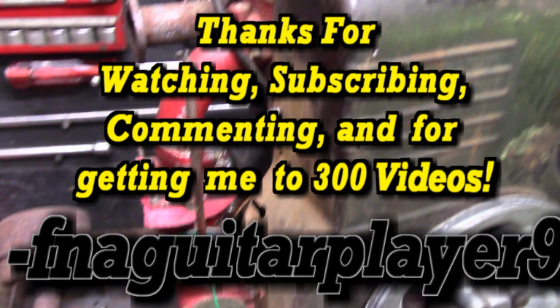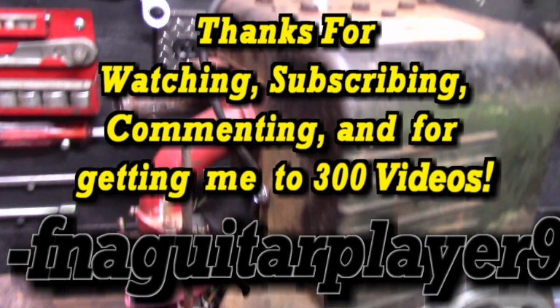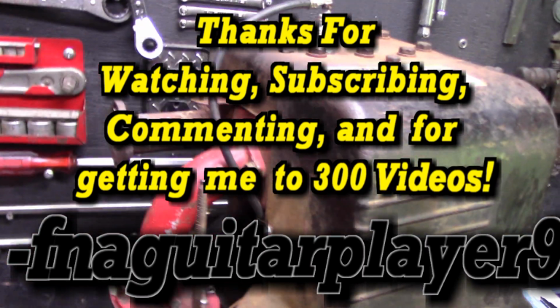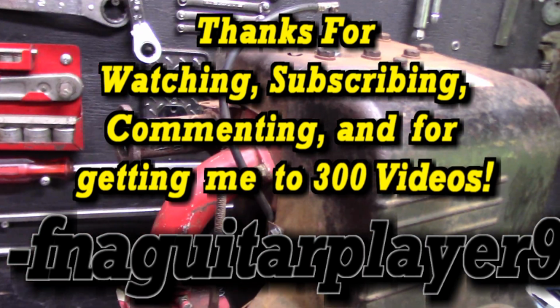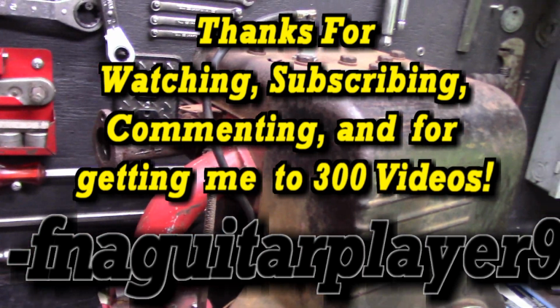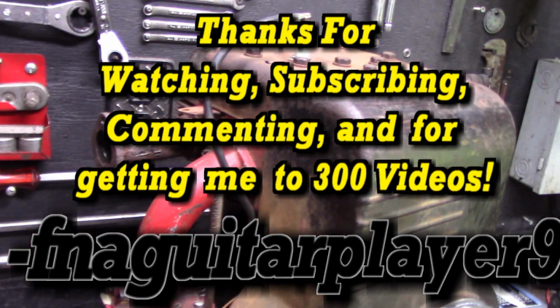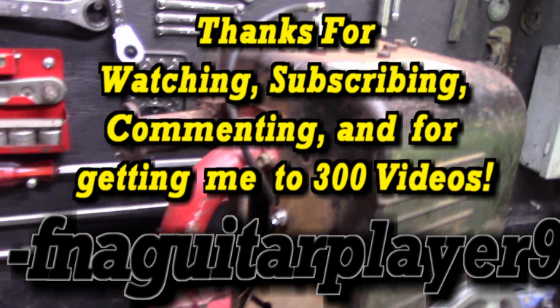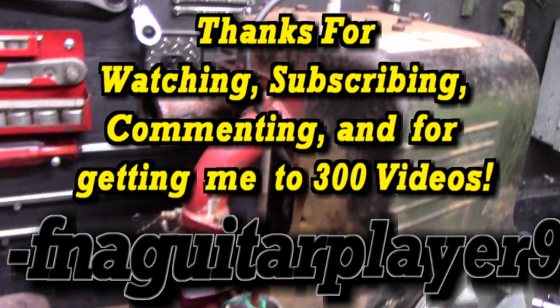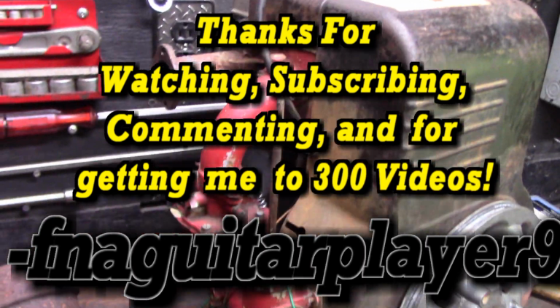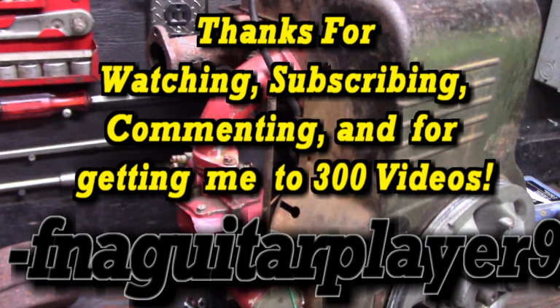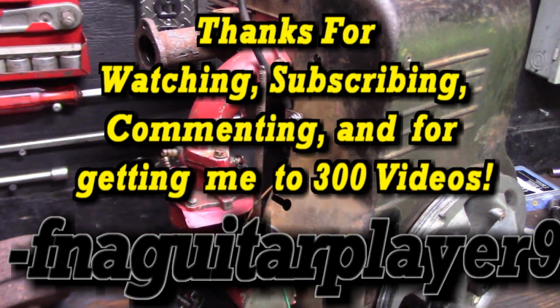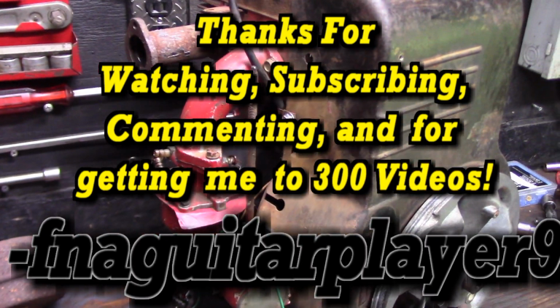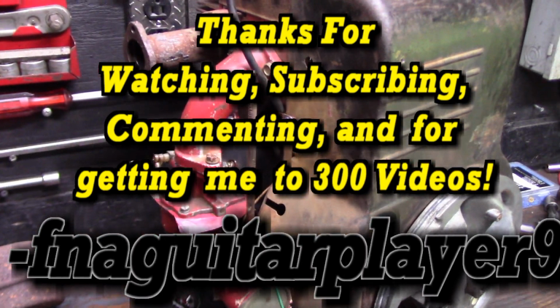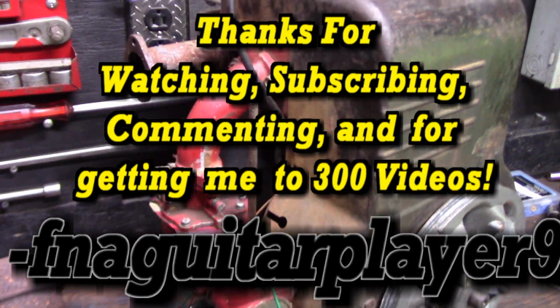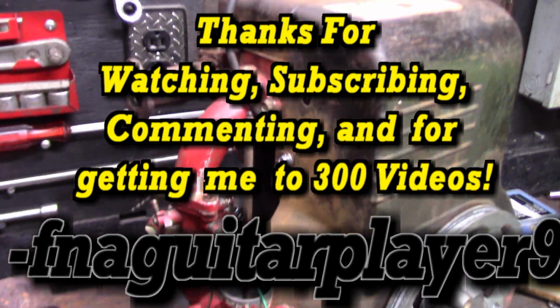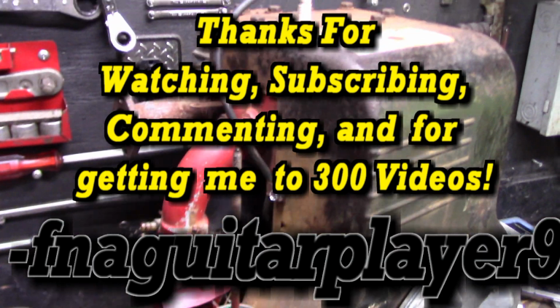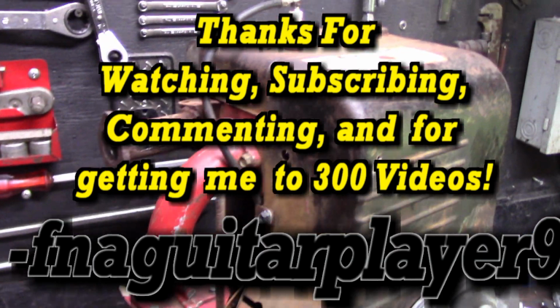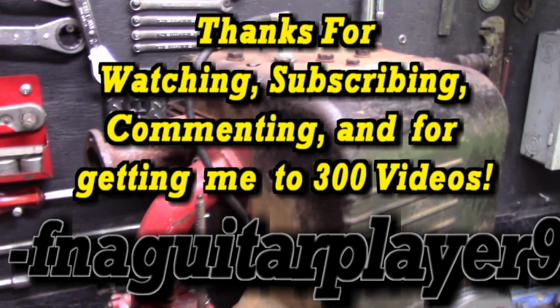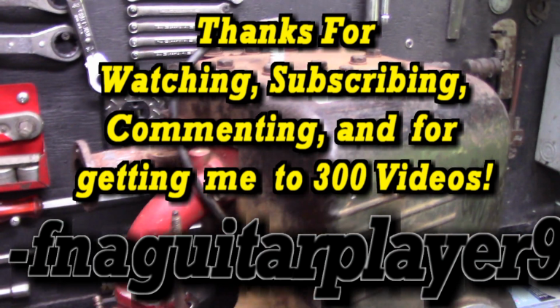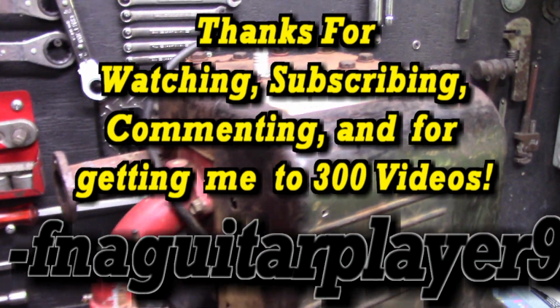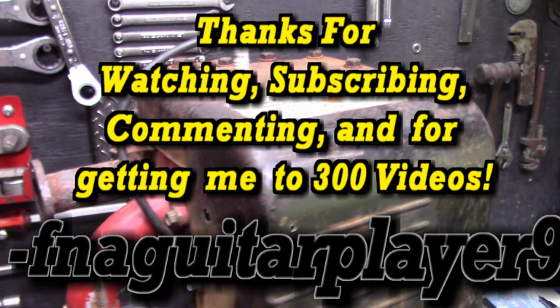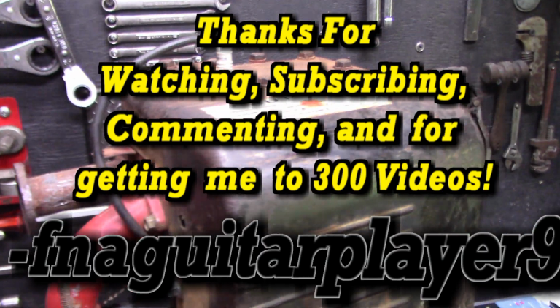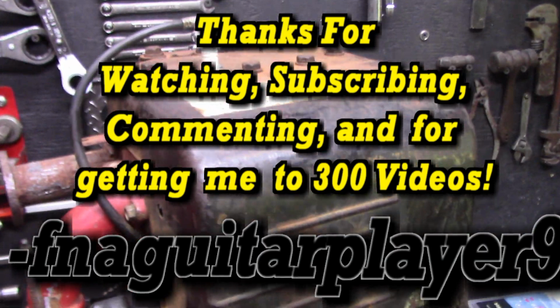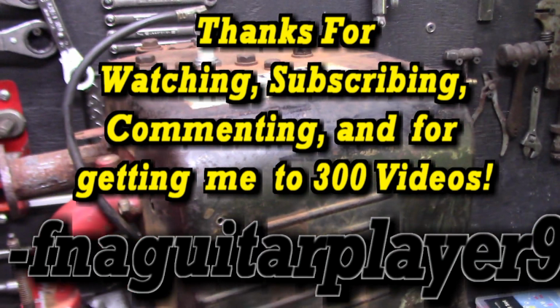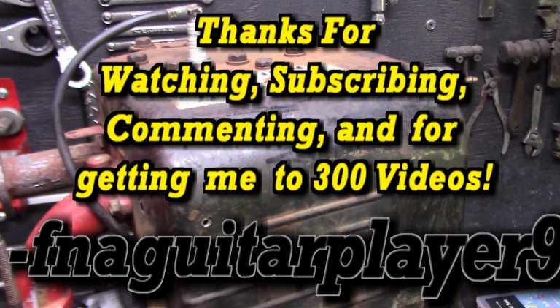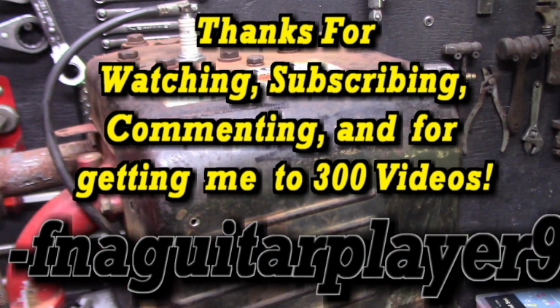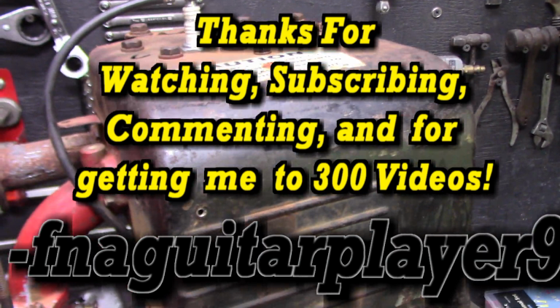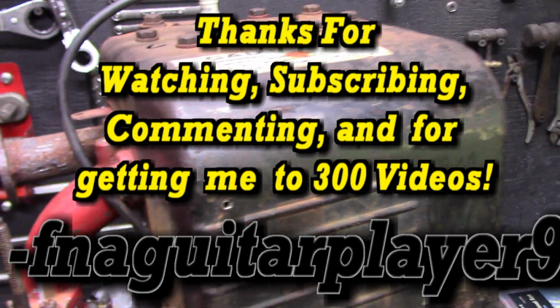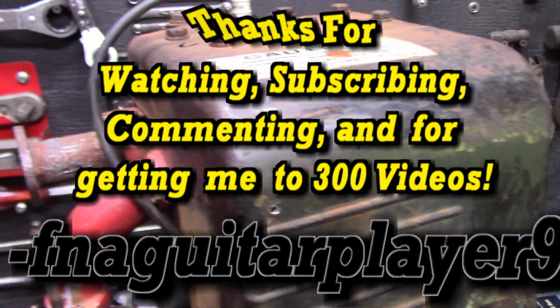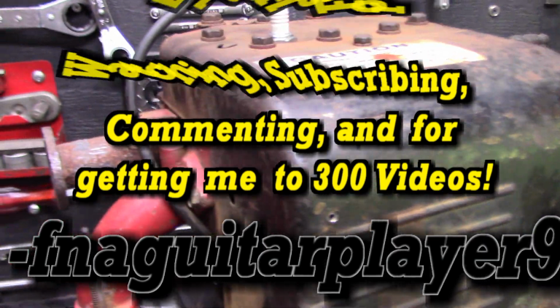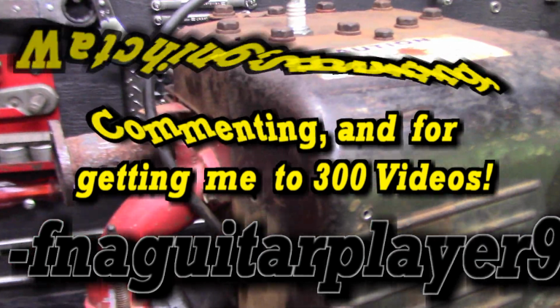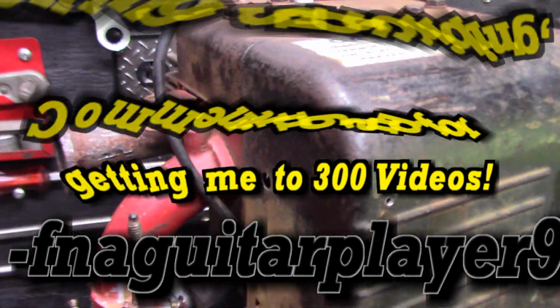If you've got any questions or comments, feel free to leave a comment below and I'll get back to you as soon as I can. Thanks for watching.